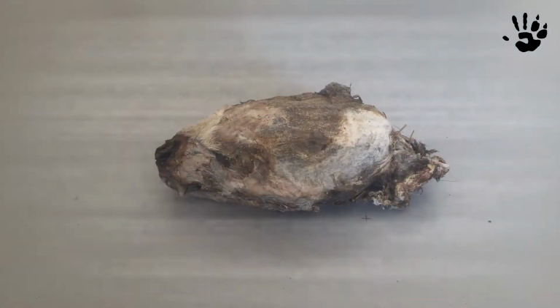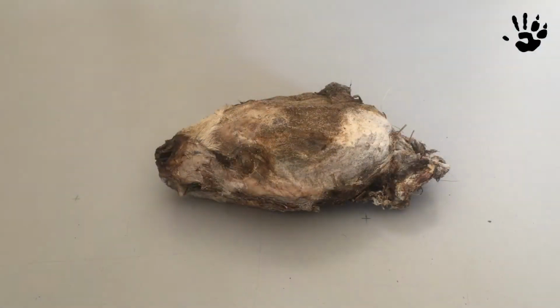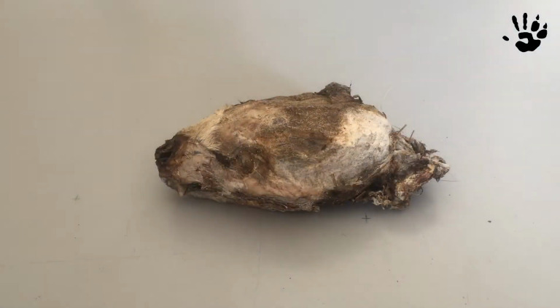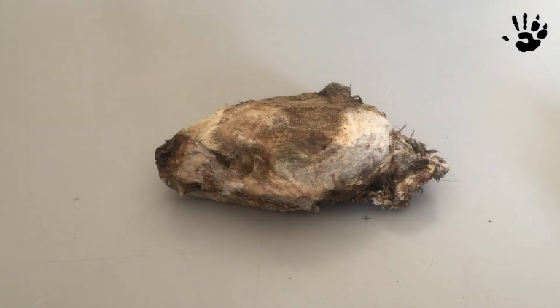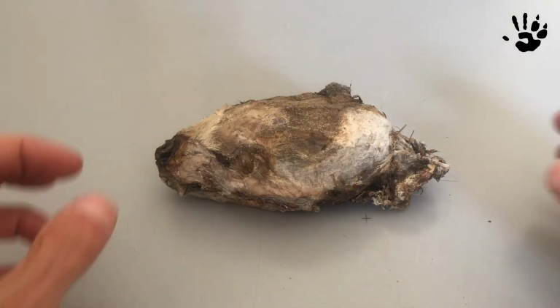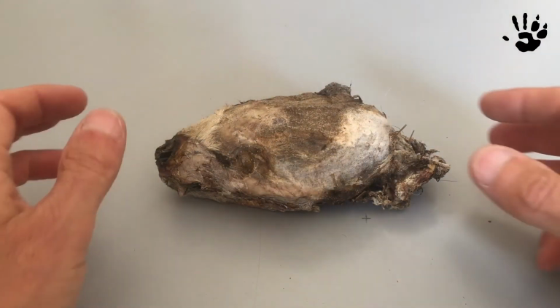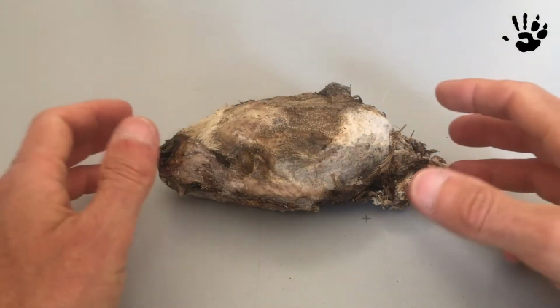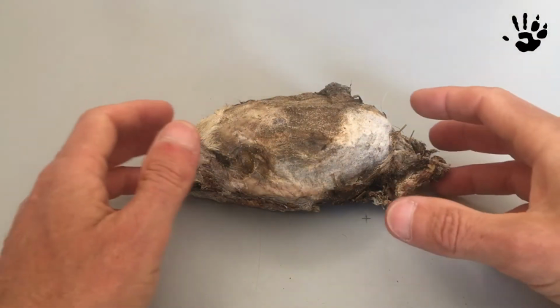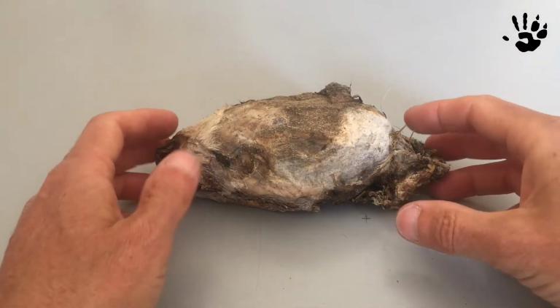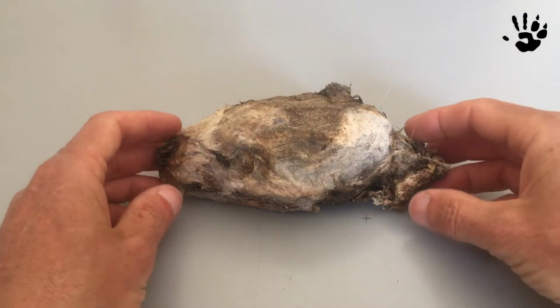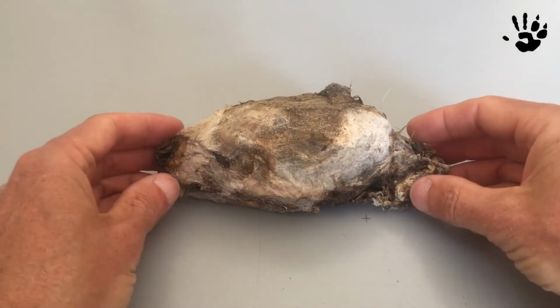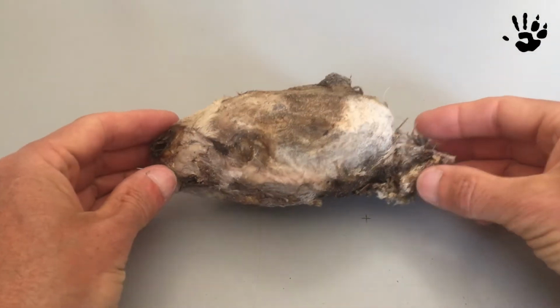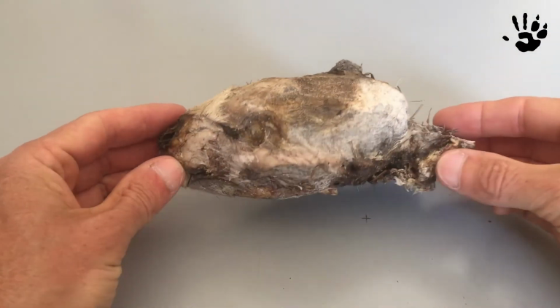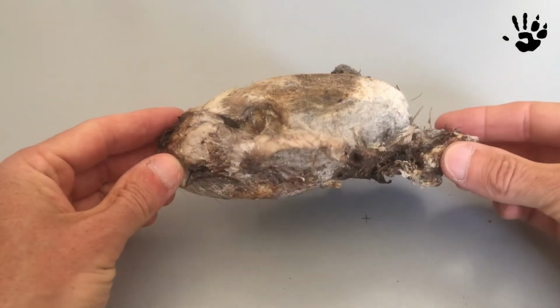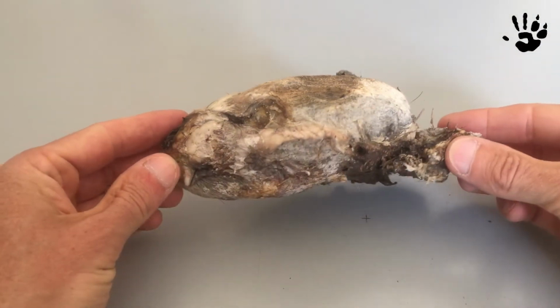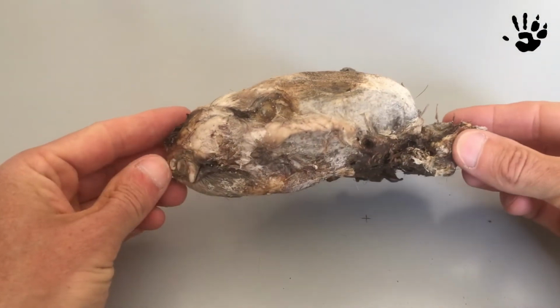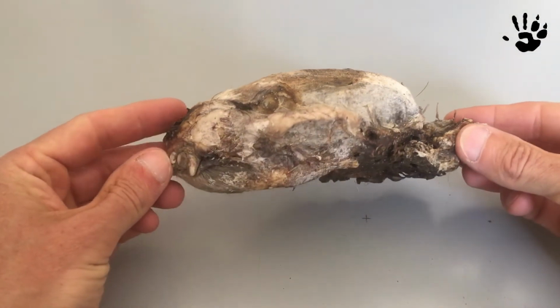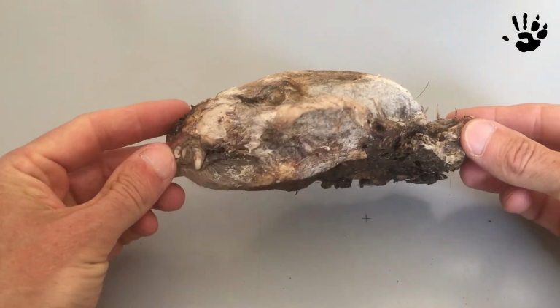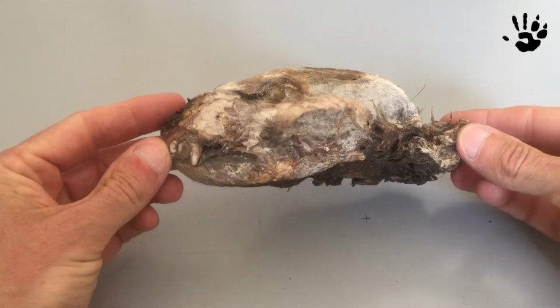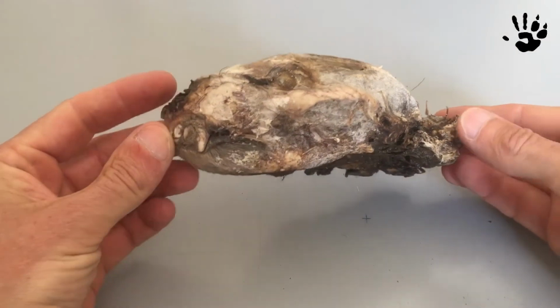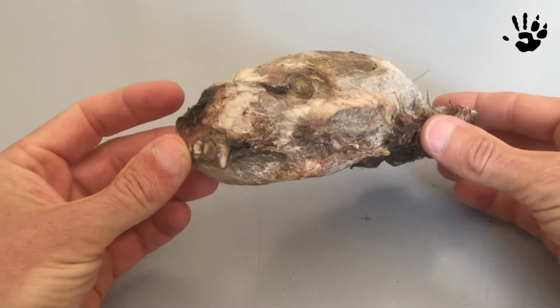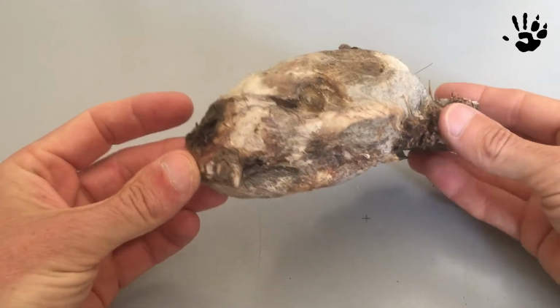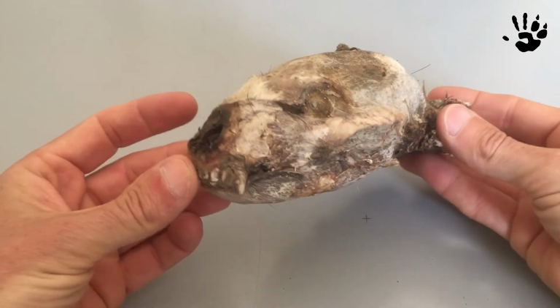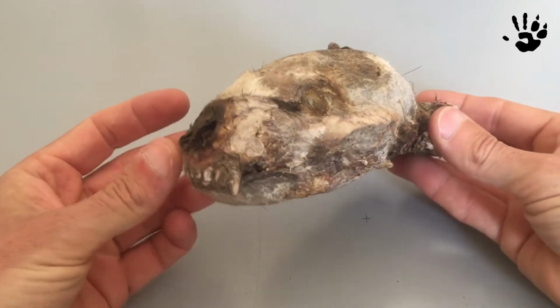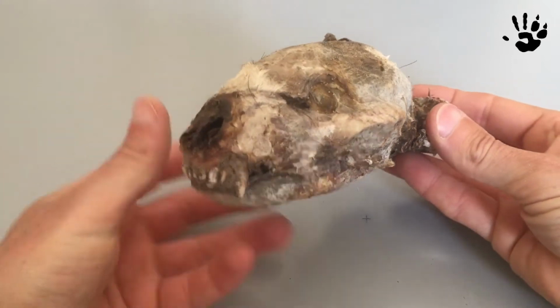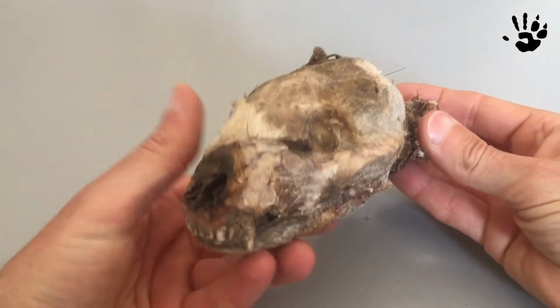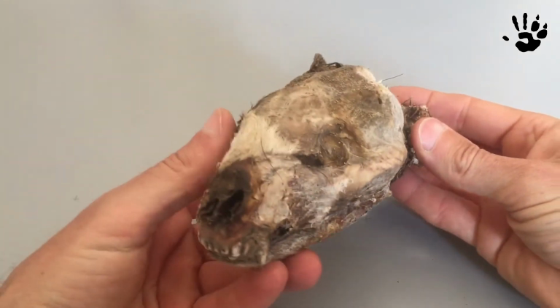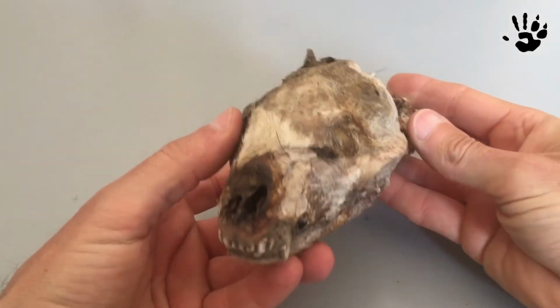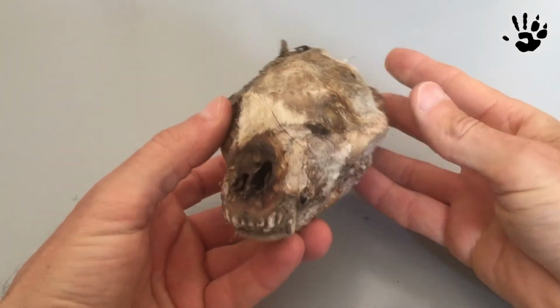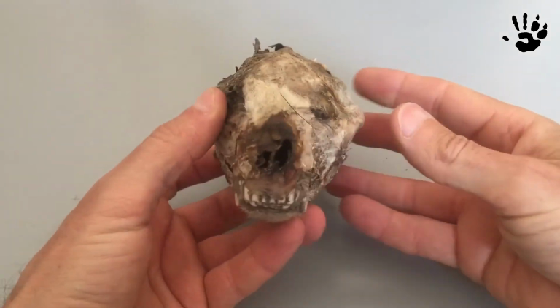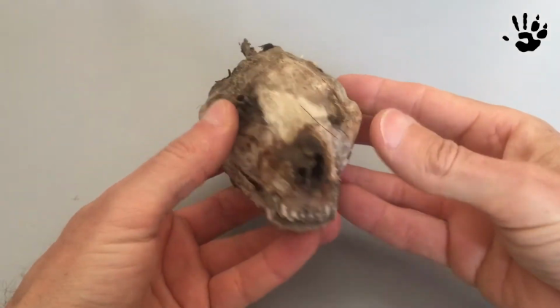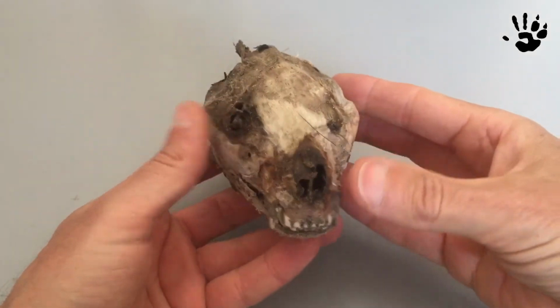Hi YouTube and welcome back to my channel. It is a big pleasure to have you here for a new fantastic video.